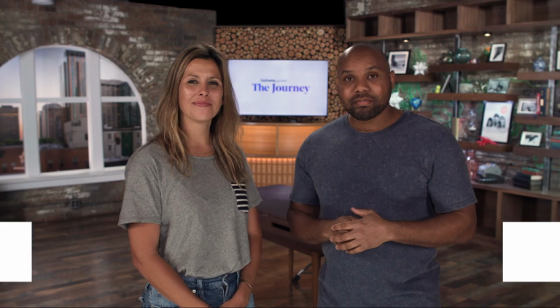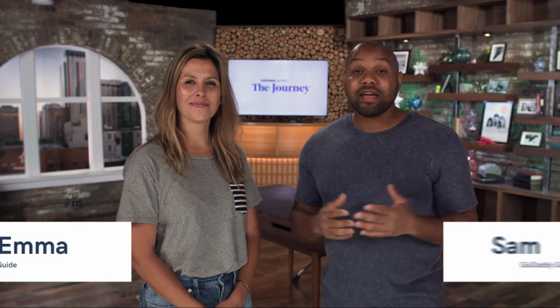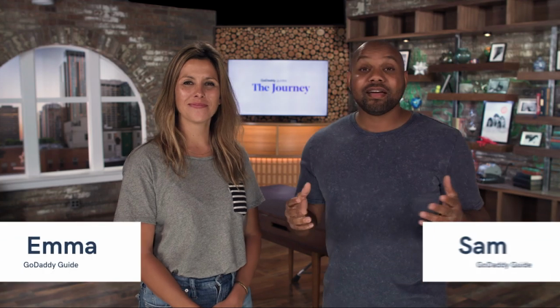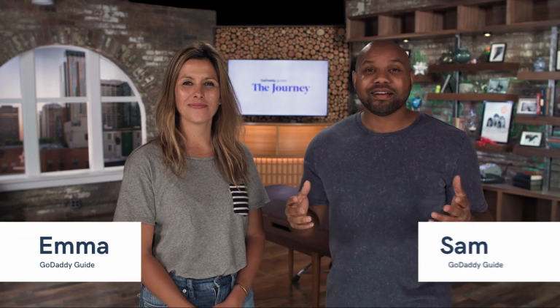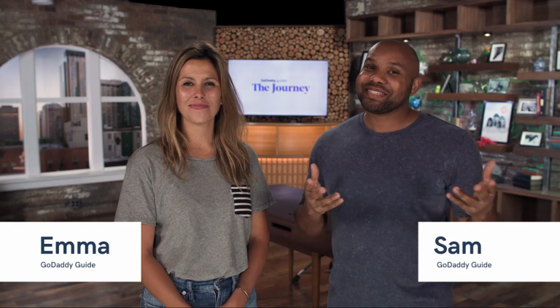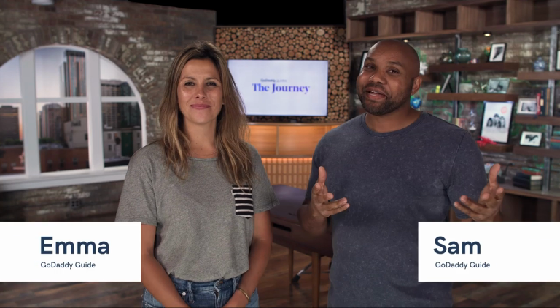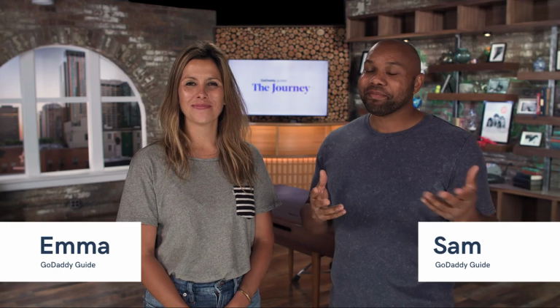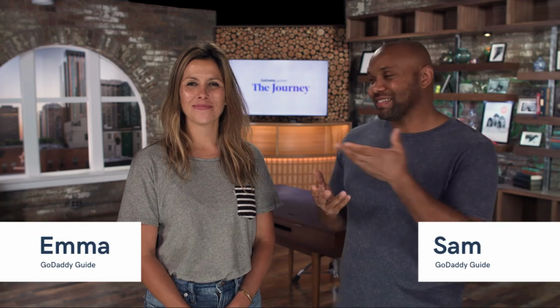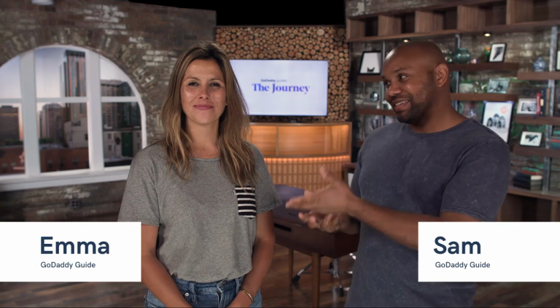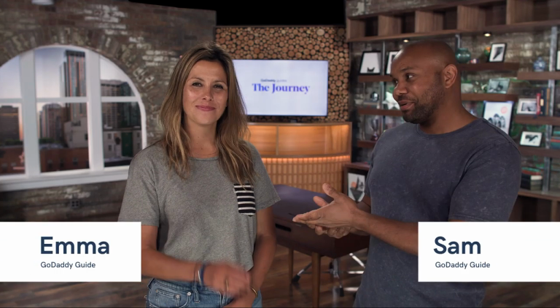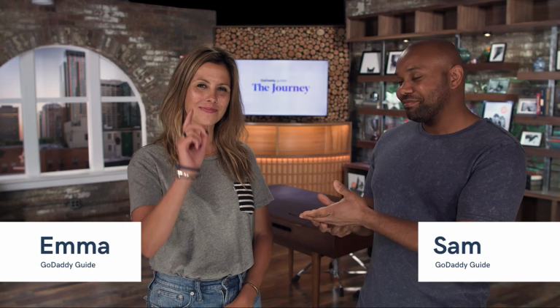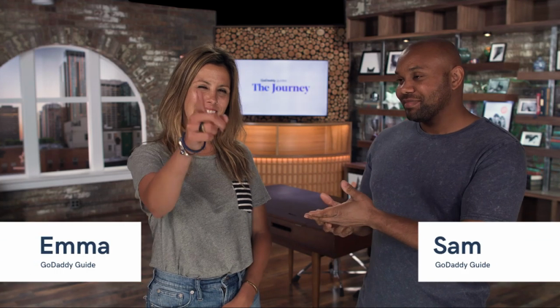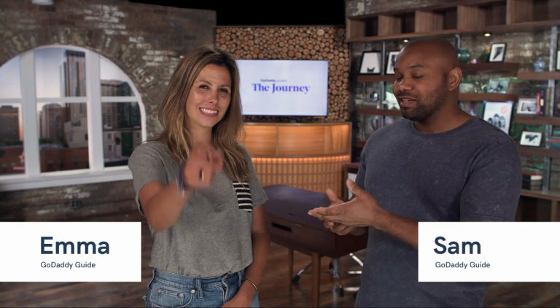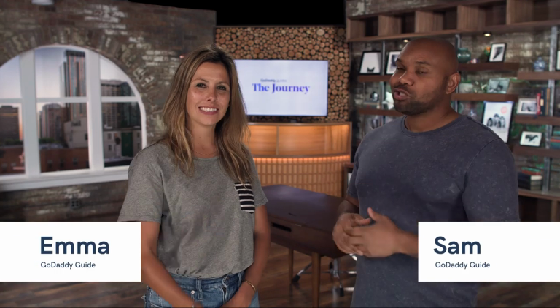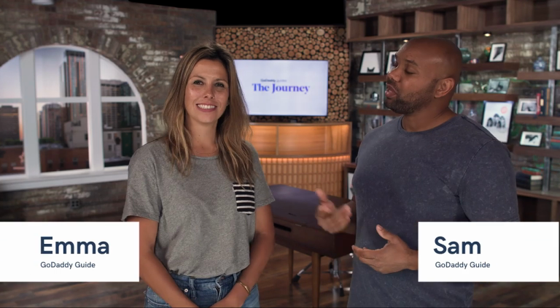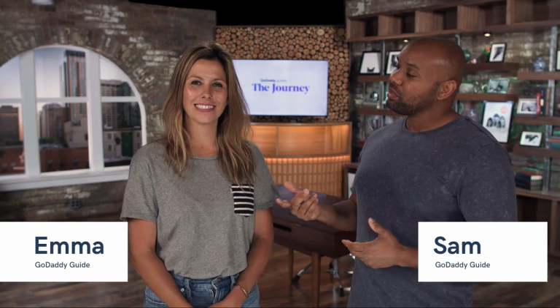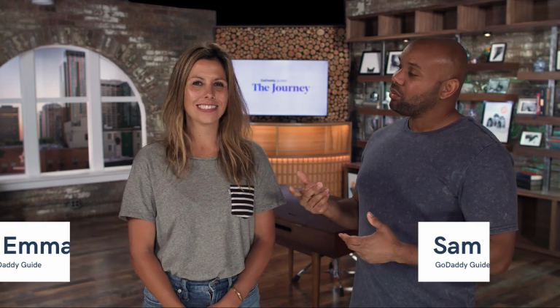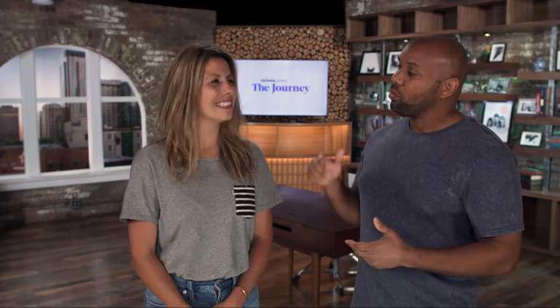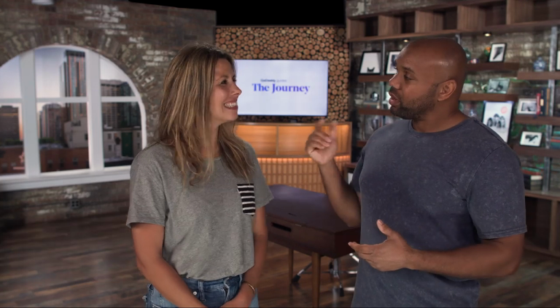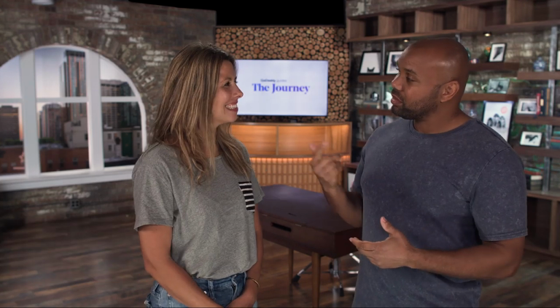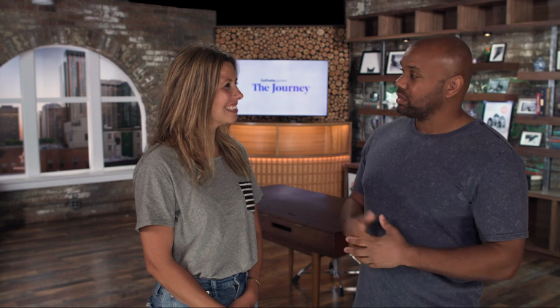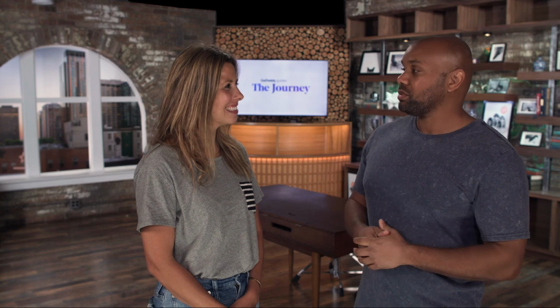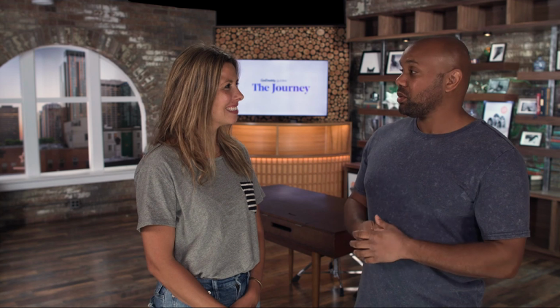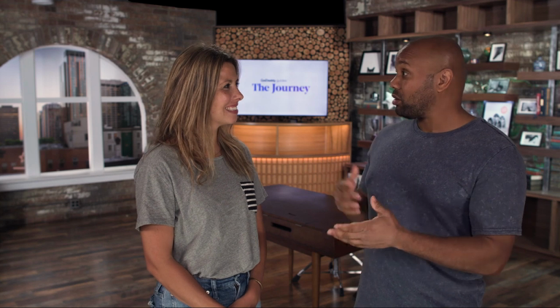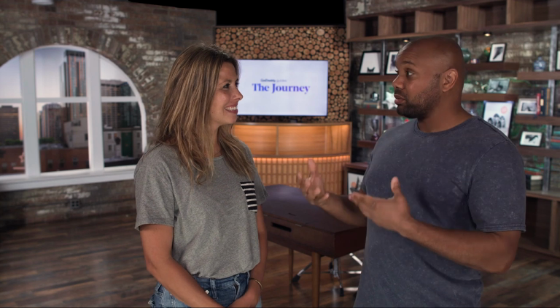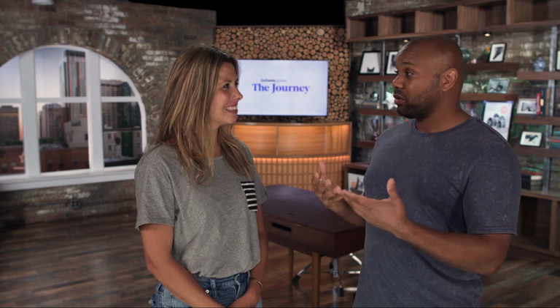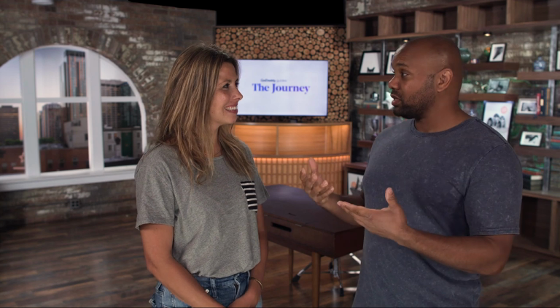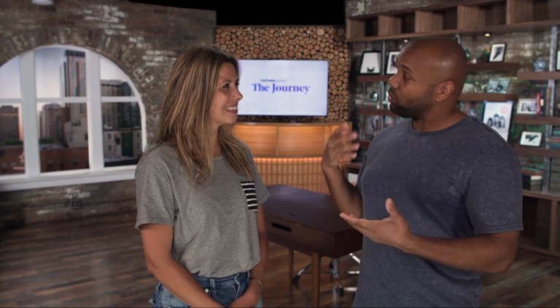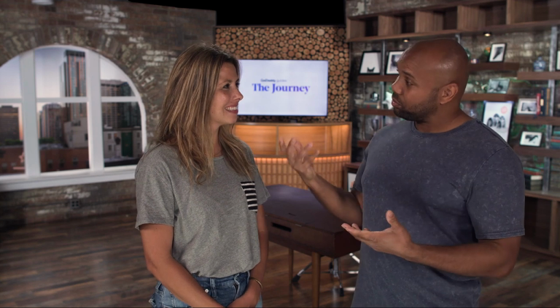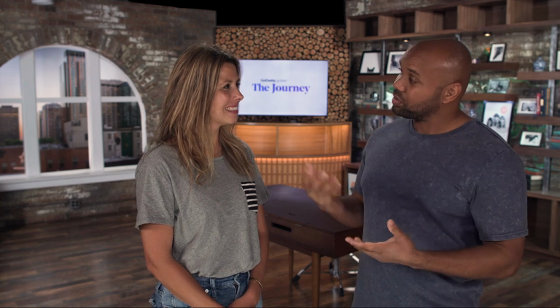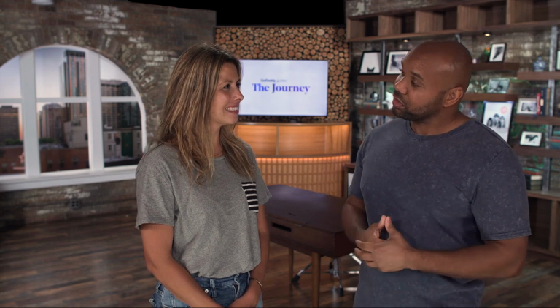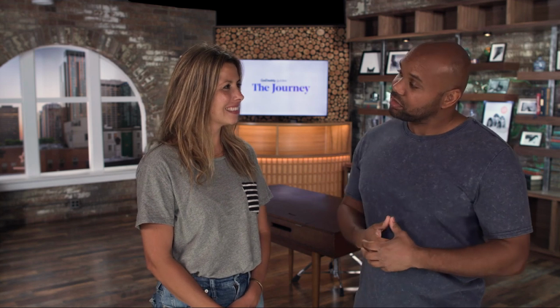Hey, I'm Sam and this is Emma. So Emma, what are your tips on how to increase workplace productivity?